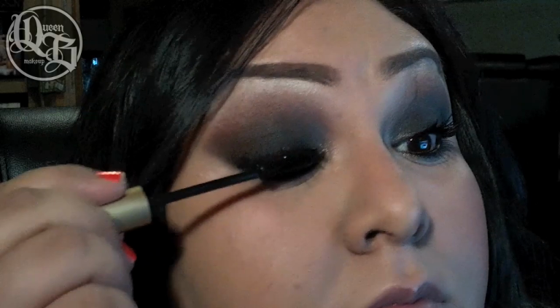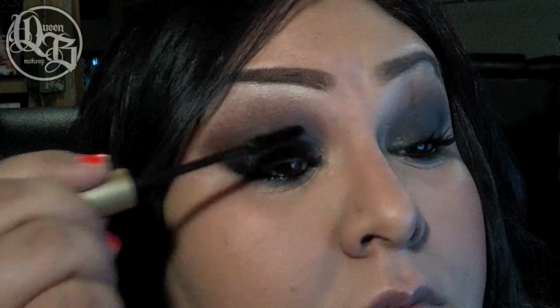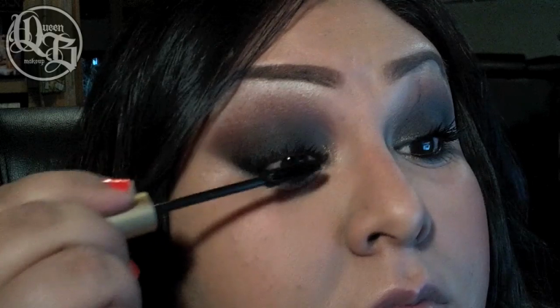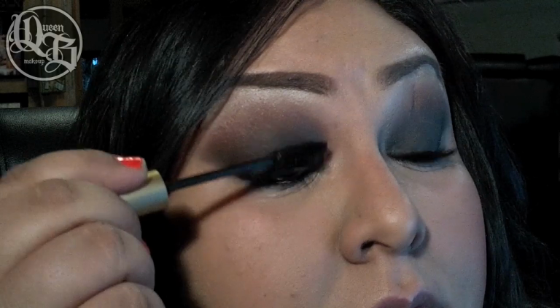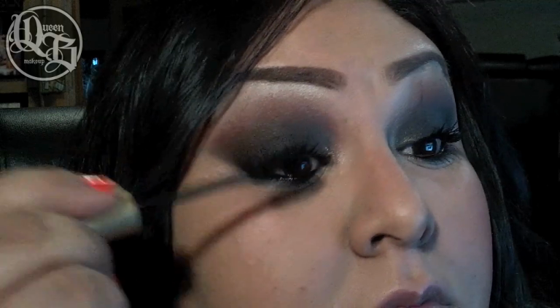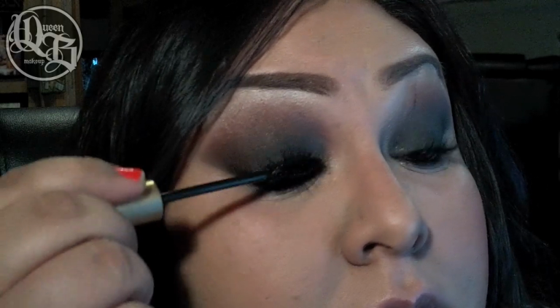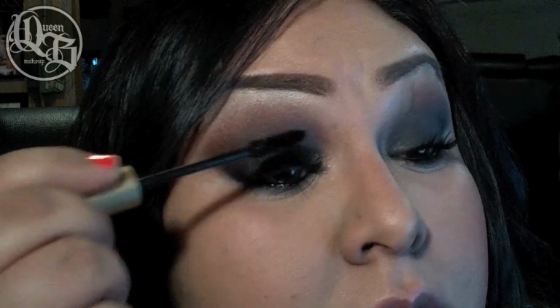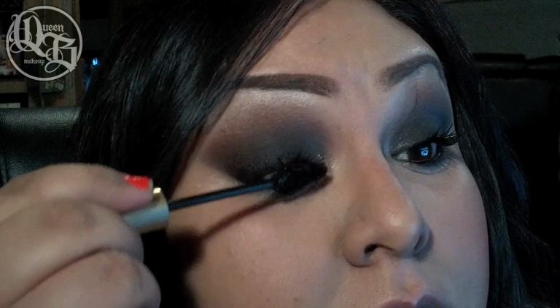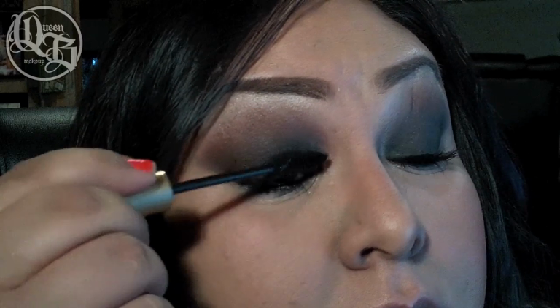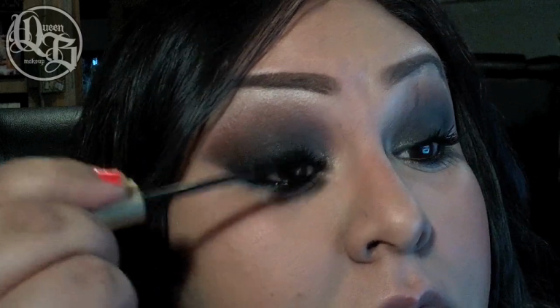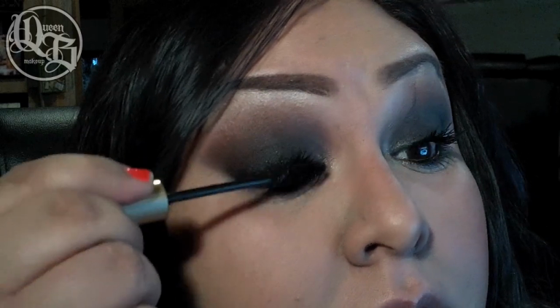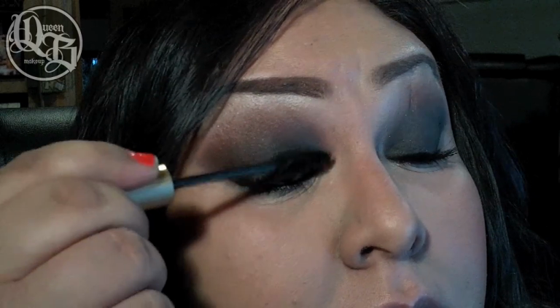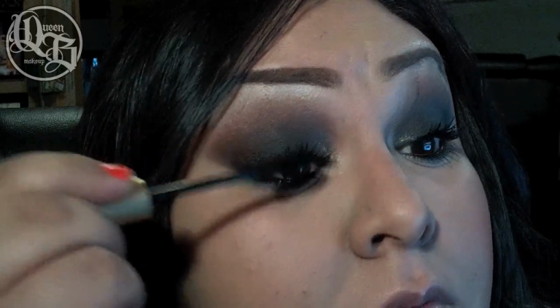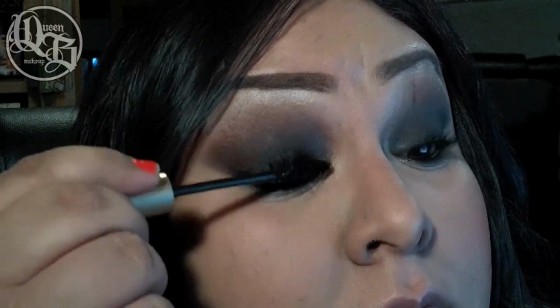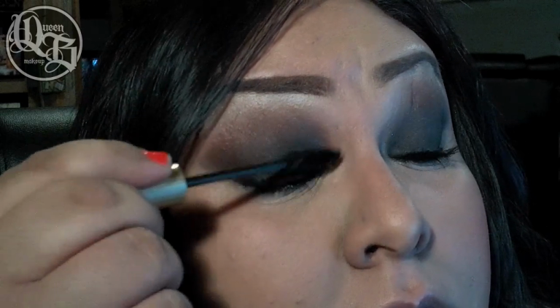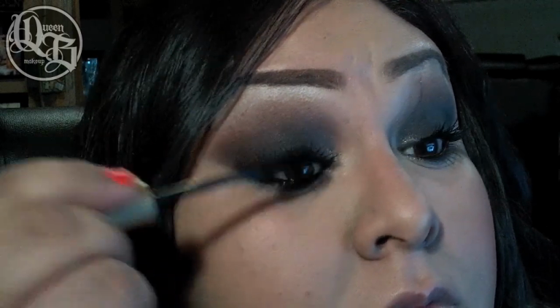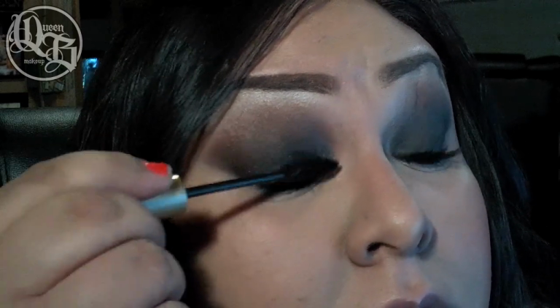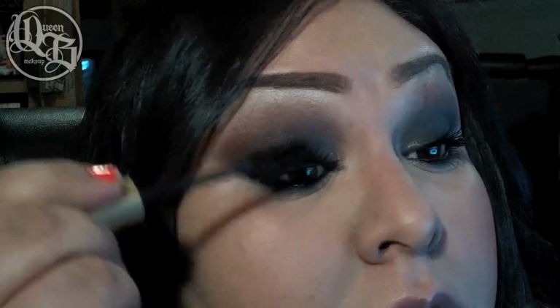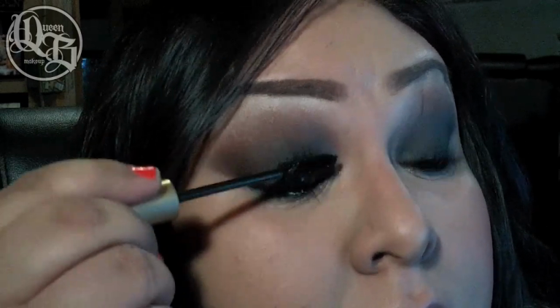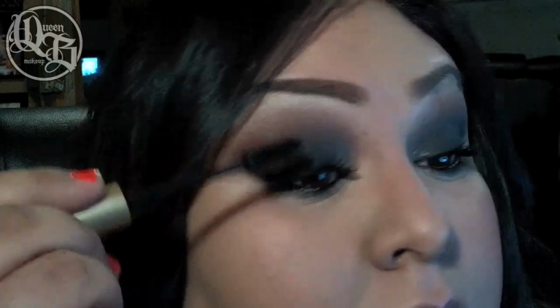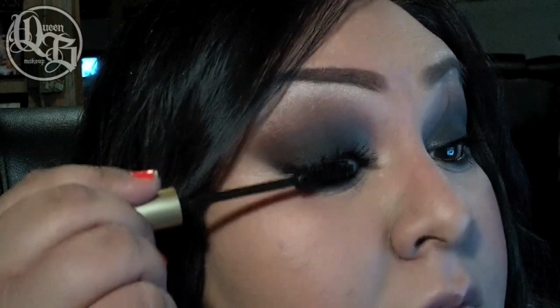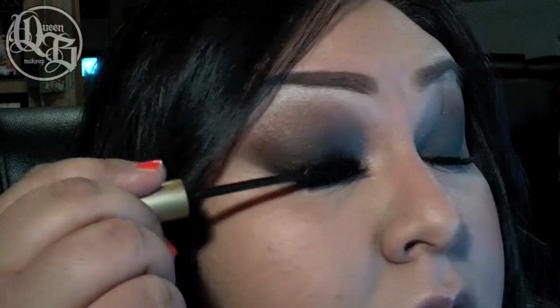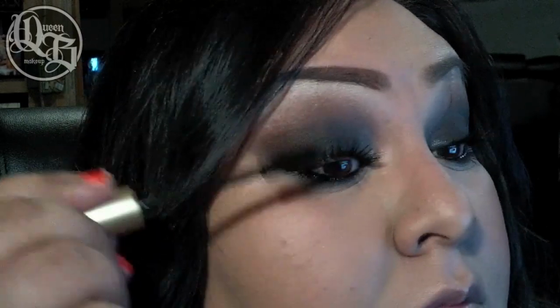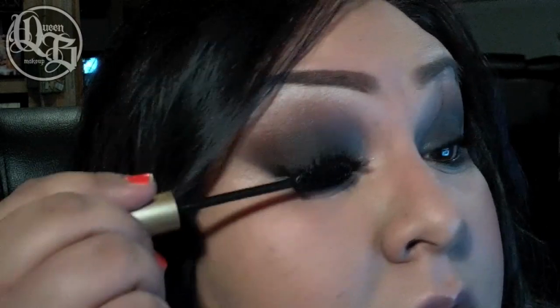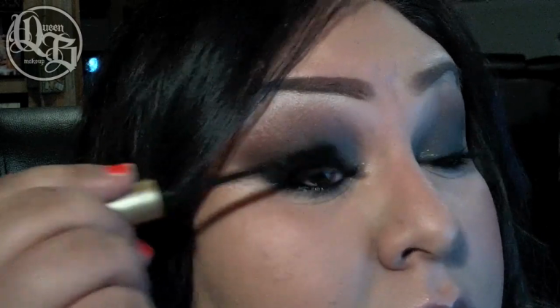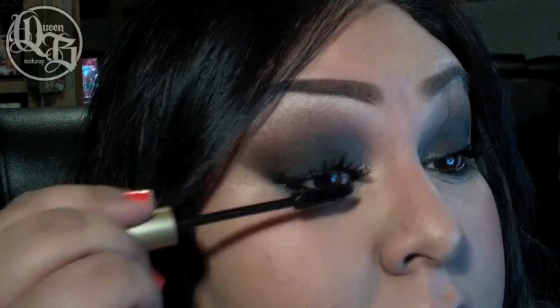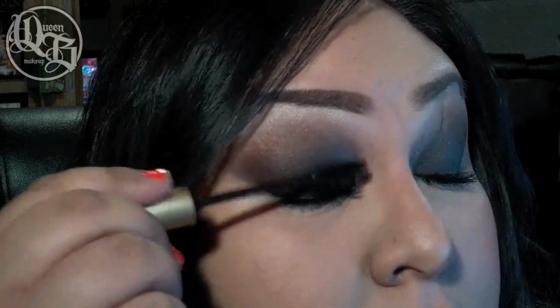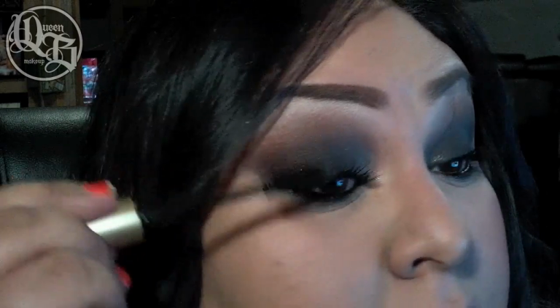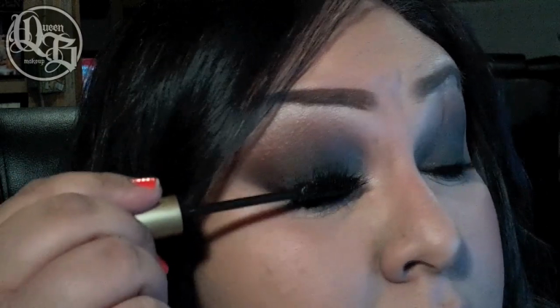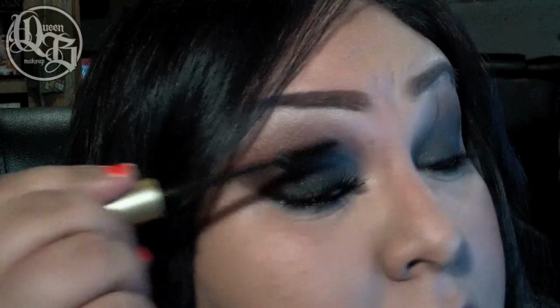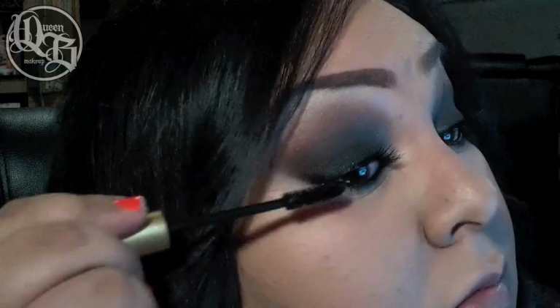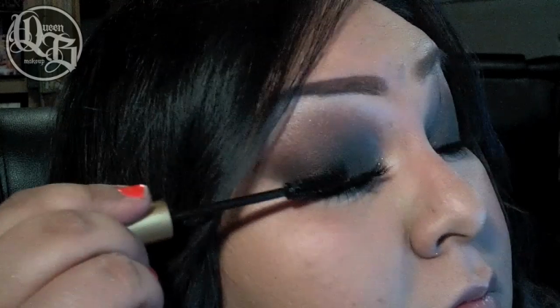This sexy smokey eye would look great with some fake eyelashes, but since I don't wear any I'm using Carbon Black by L'Oreal.